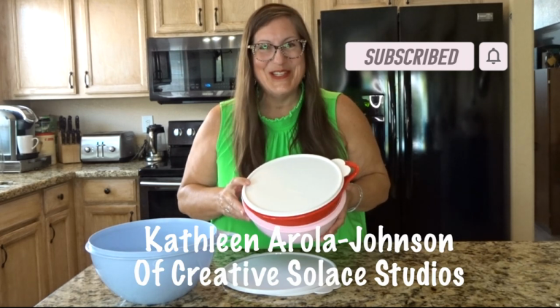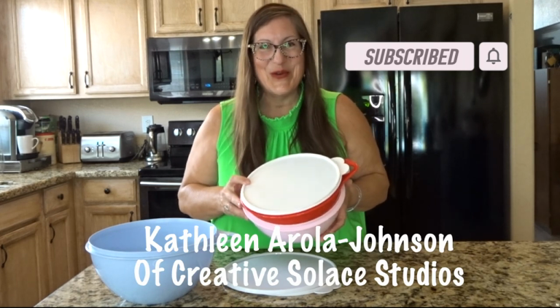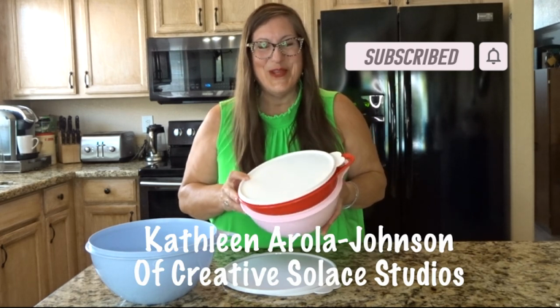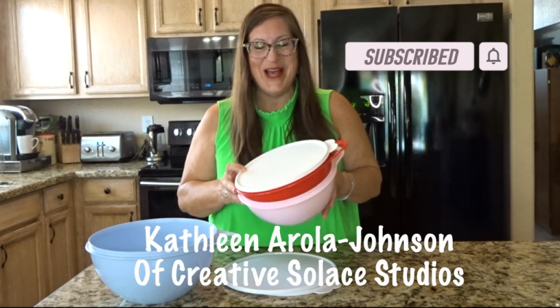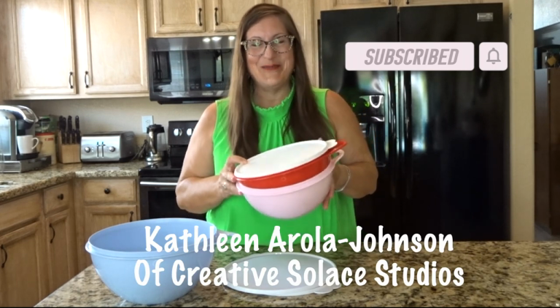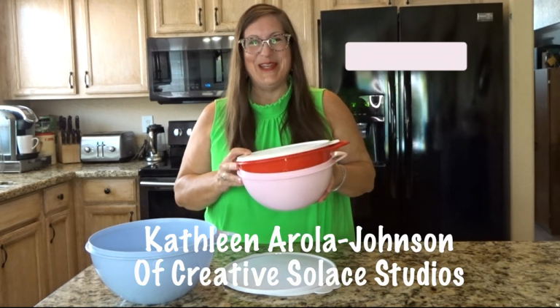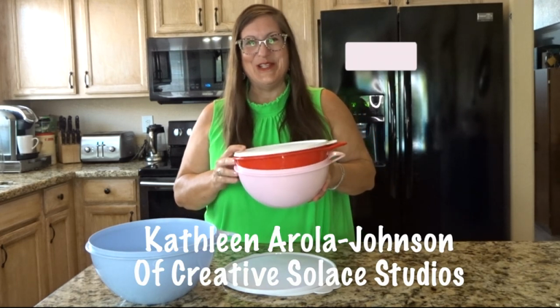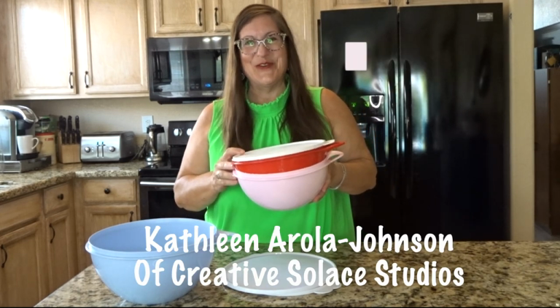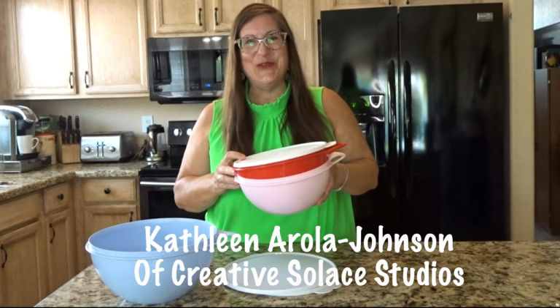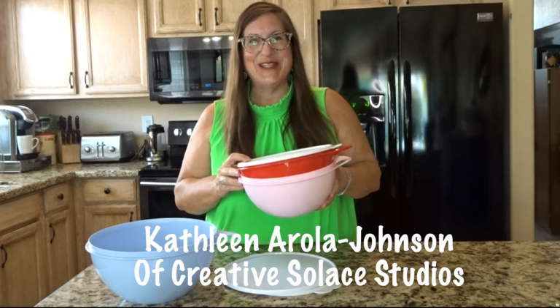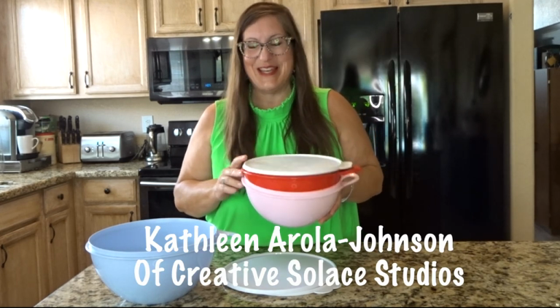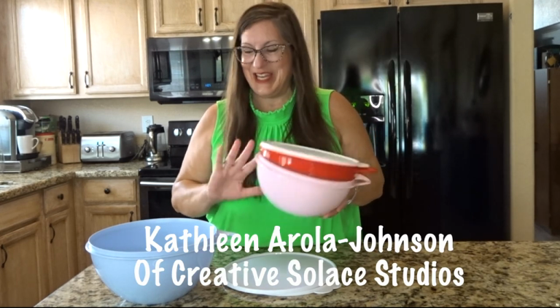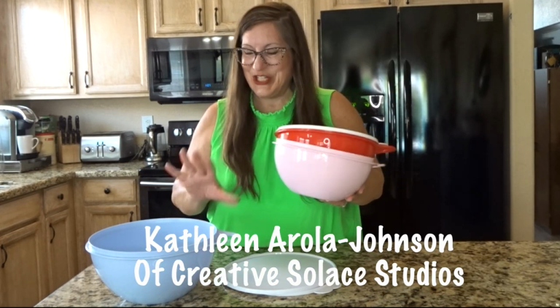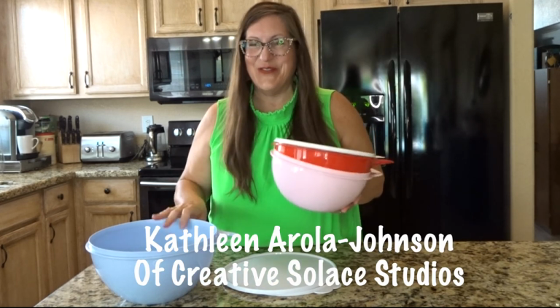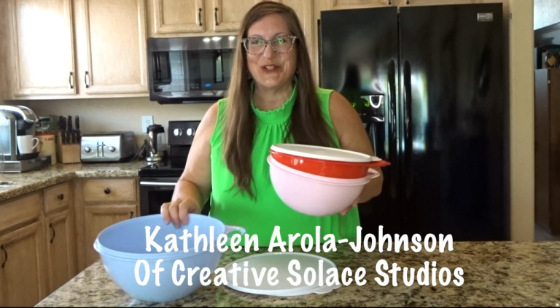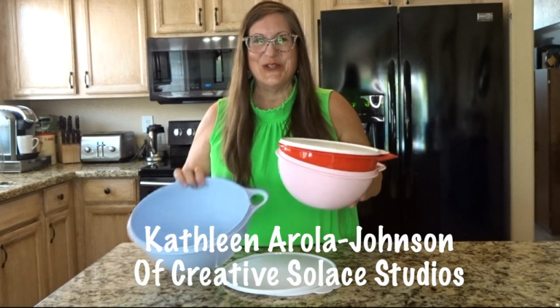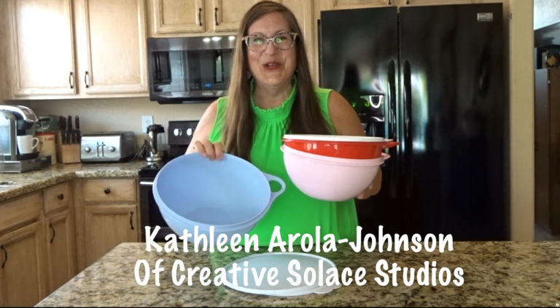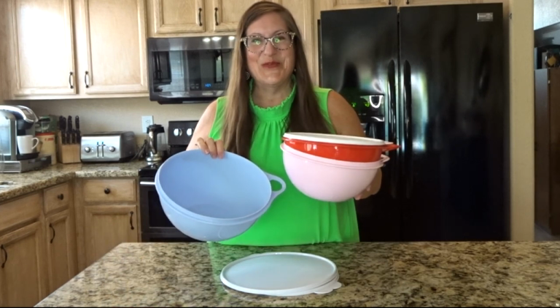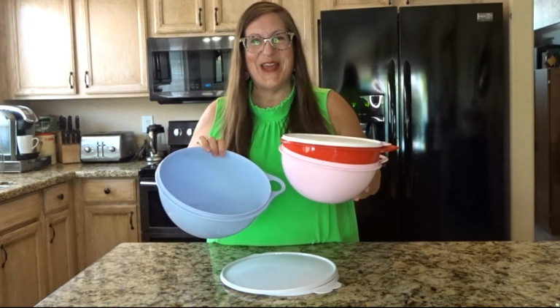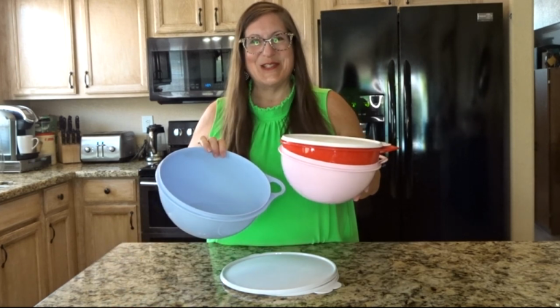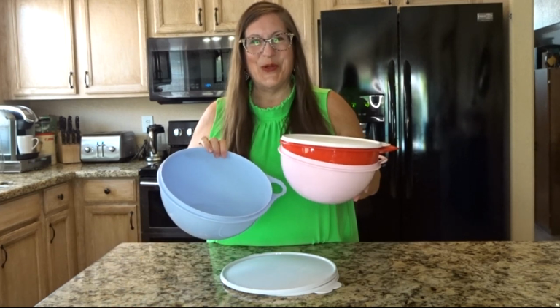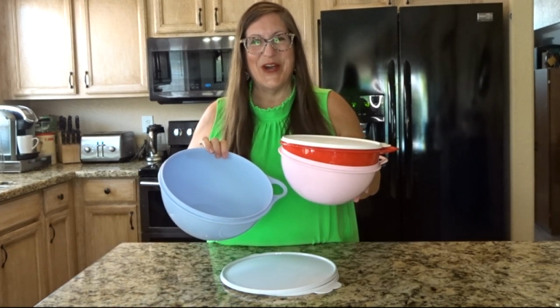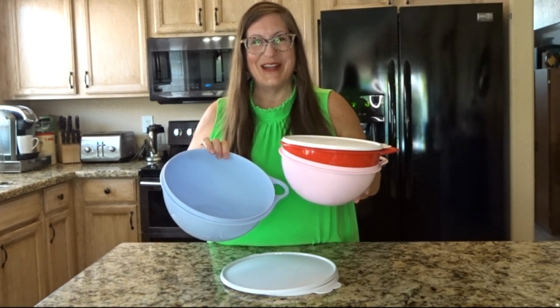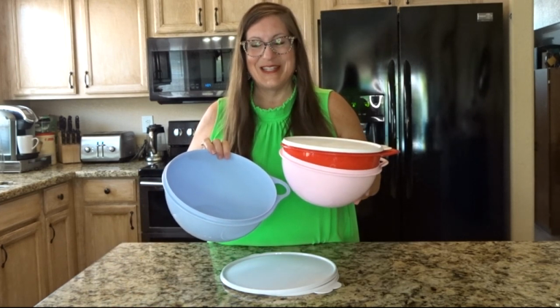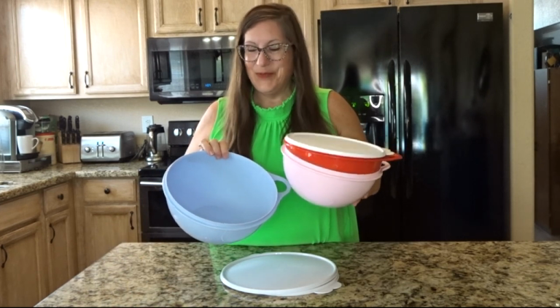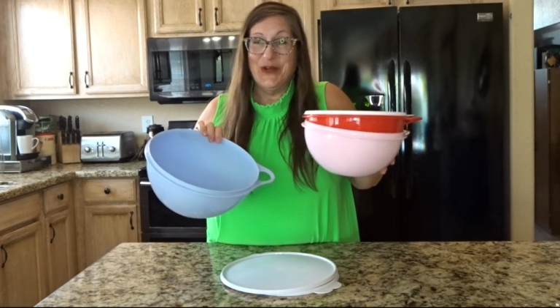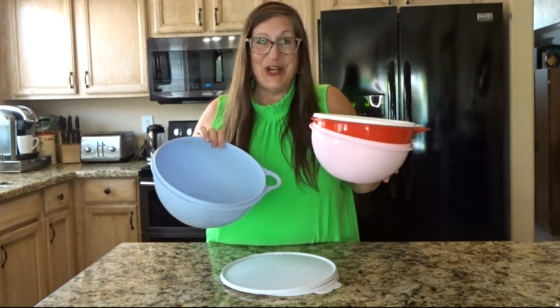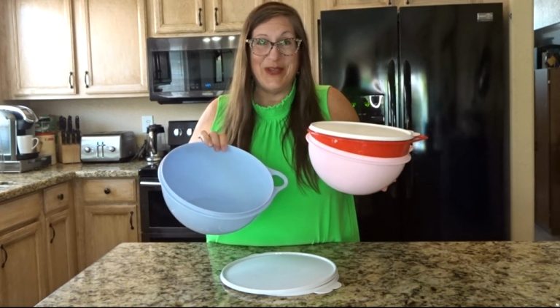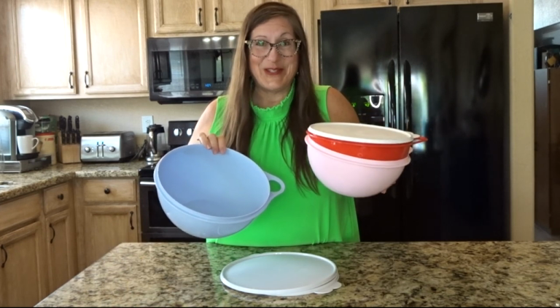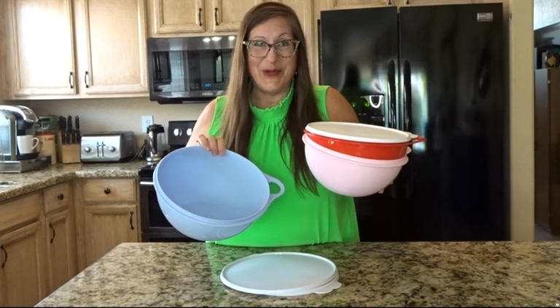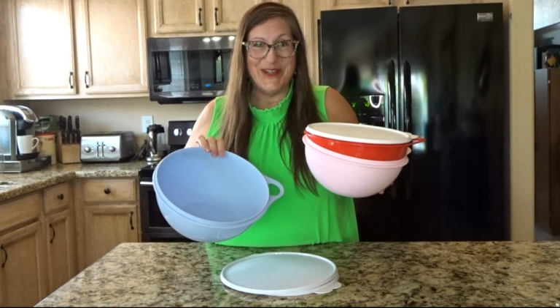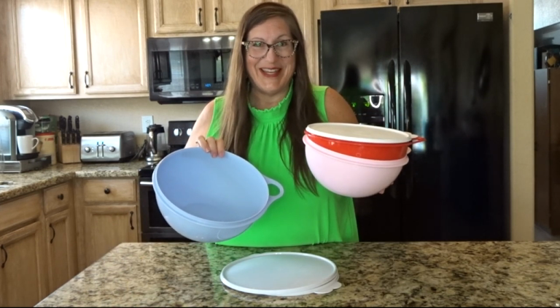So many possibilities for uses and kitchen adventures for That's a Bowl products. What should I mix up in one today?